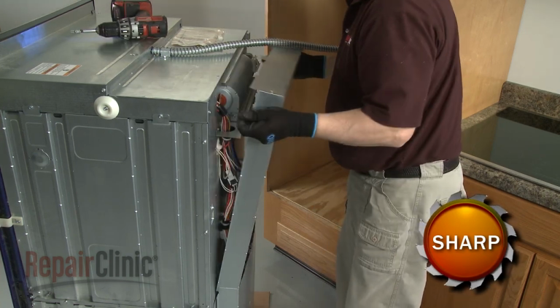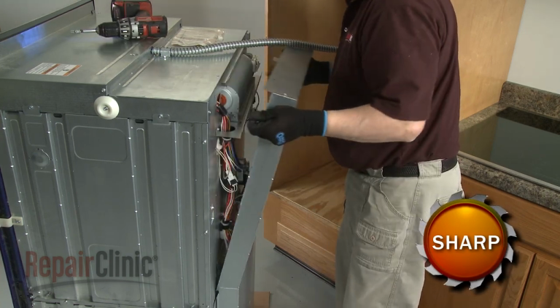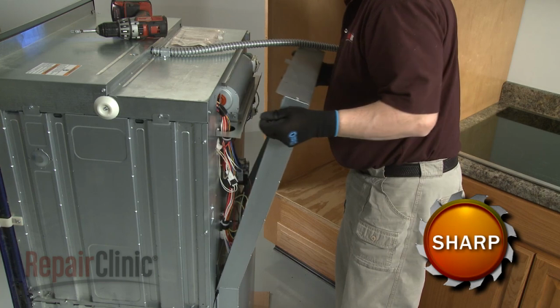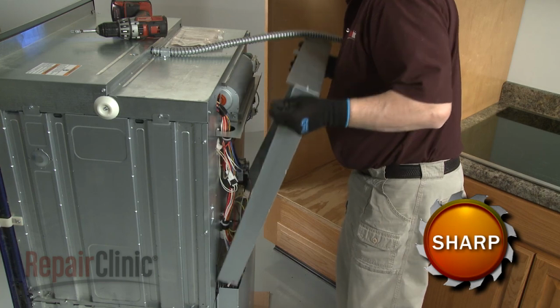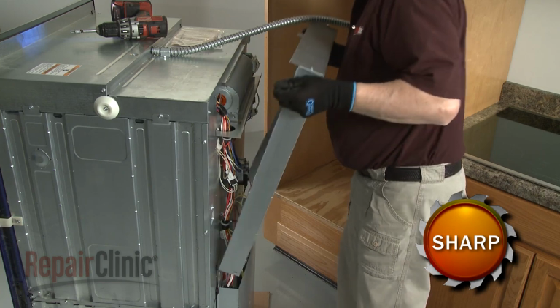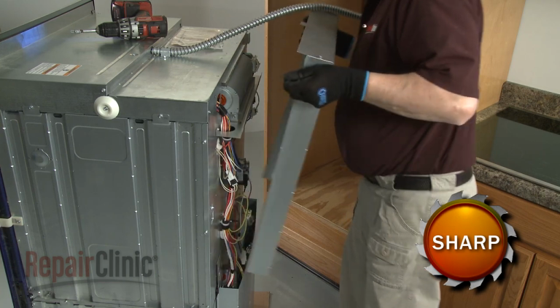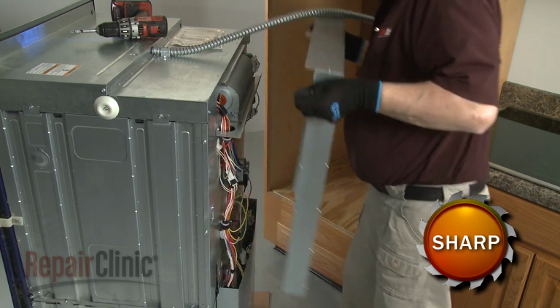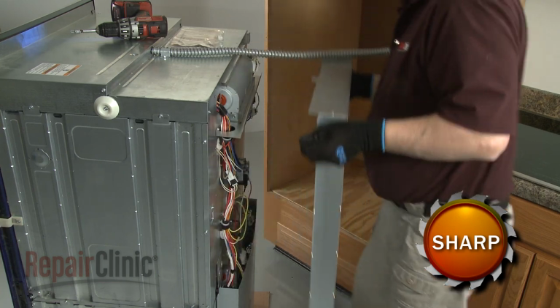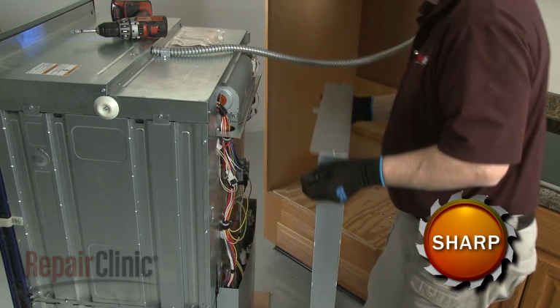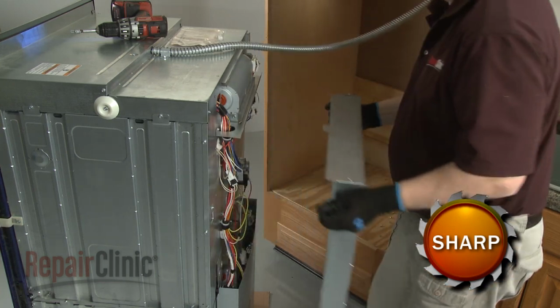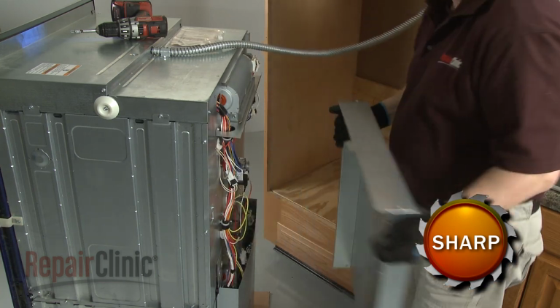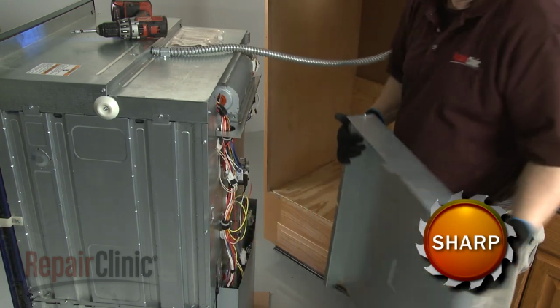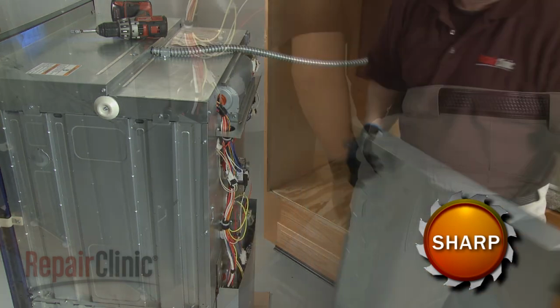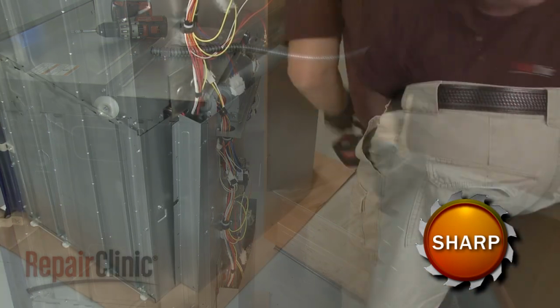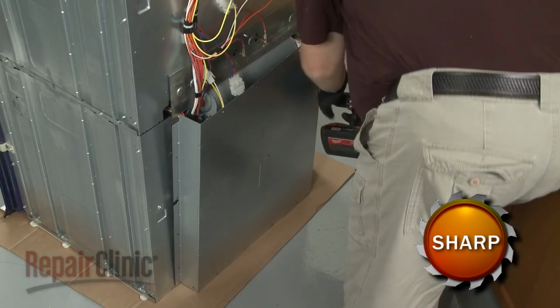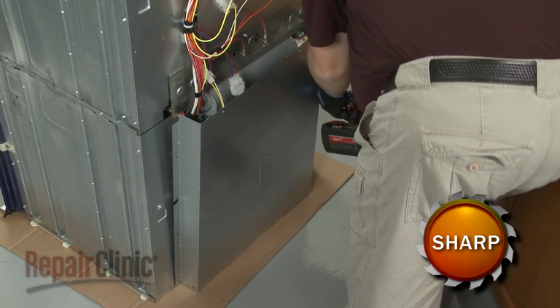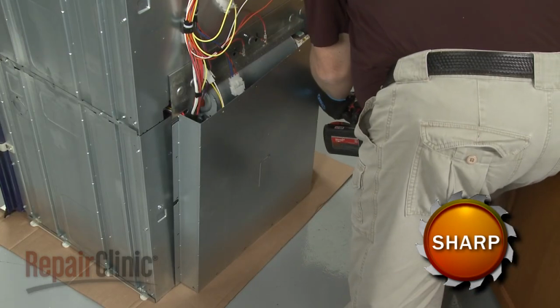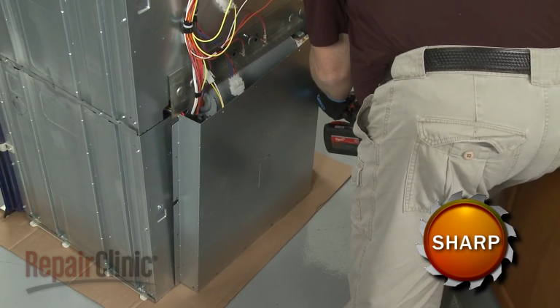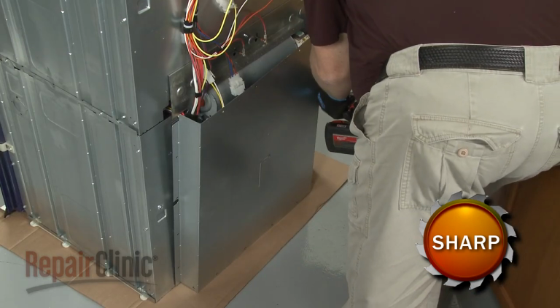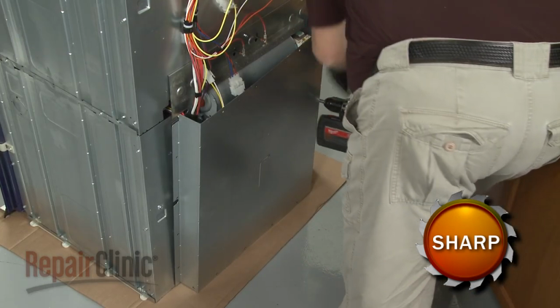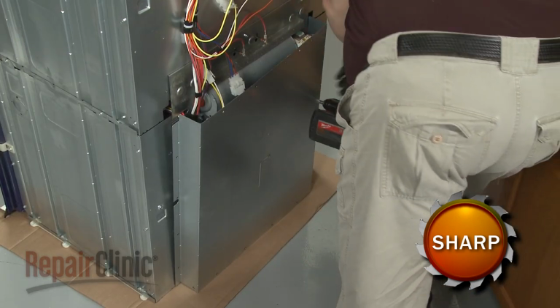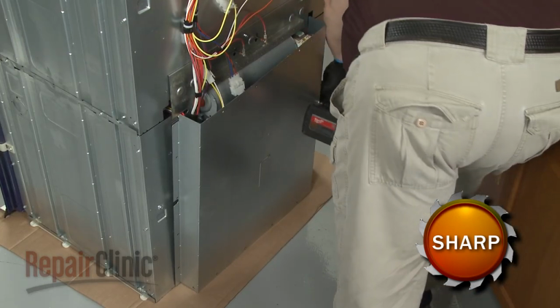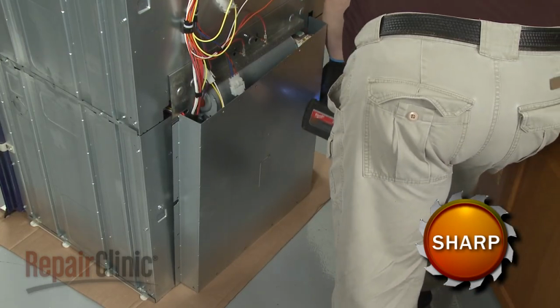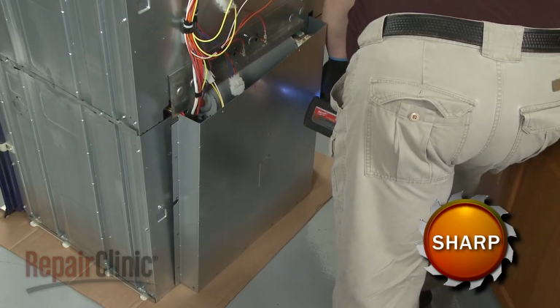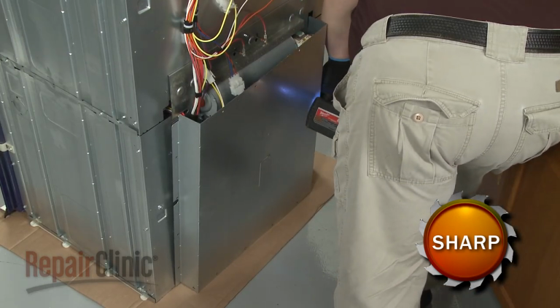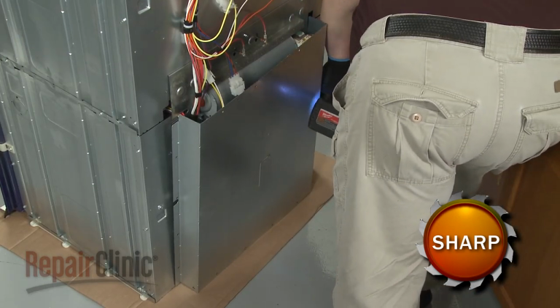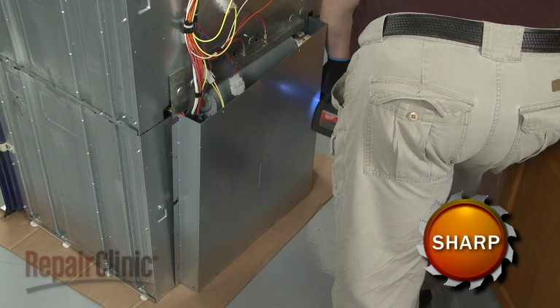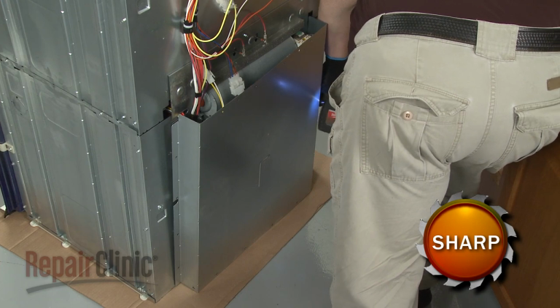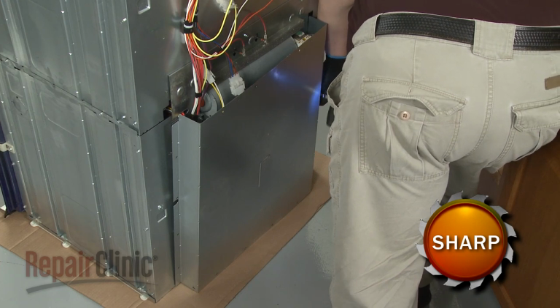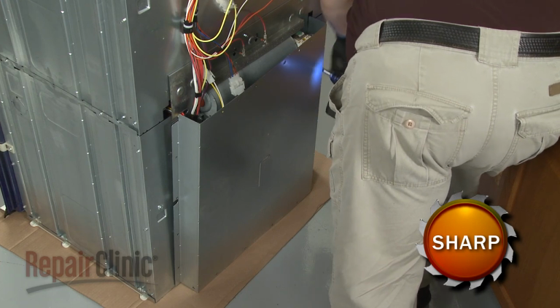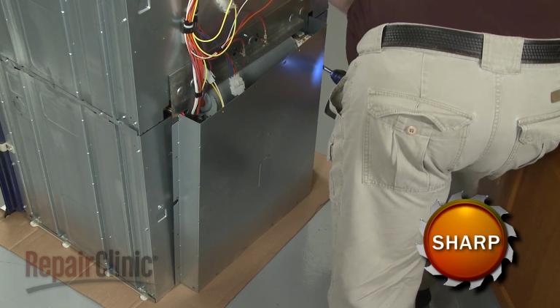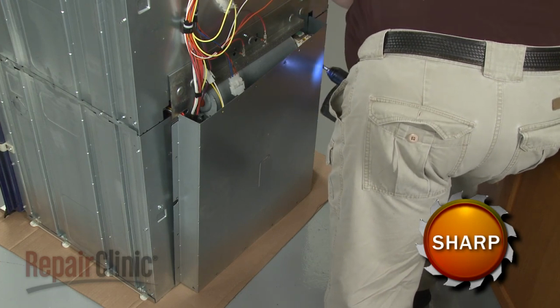If you're replacing the lower oven cooling fan blower, you will need to remove both the upper and lower rear access panels.